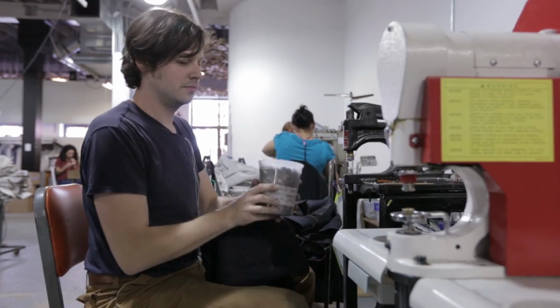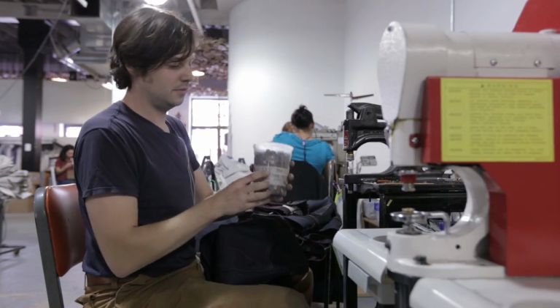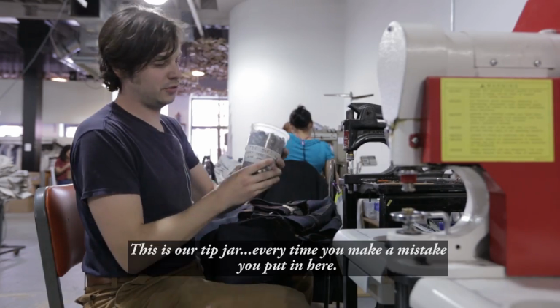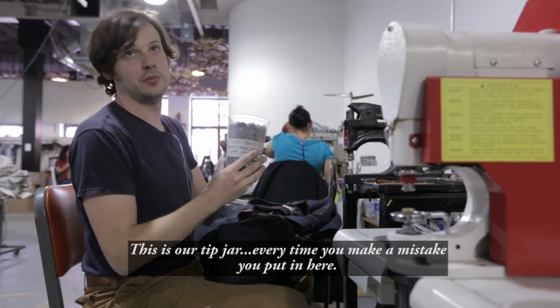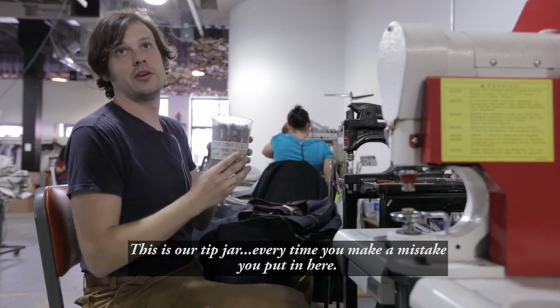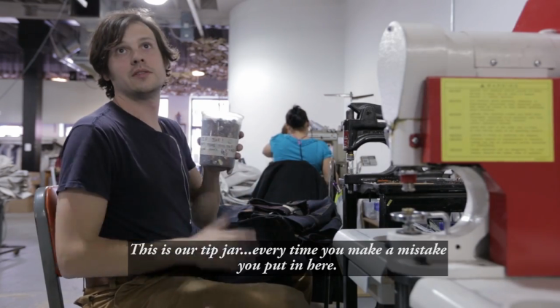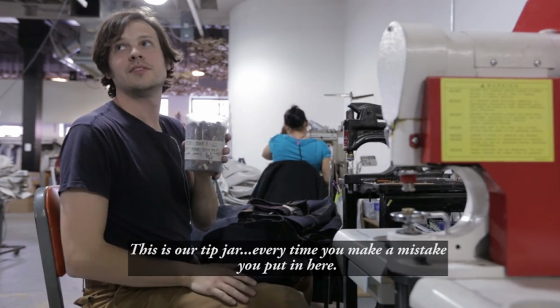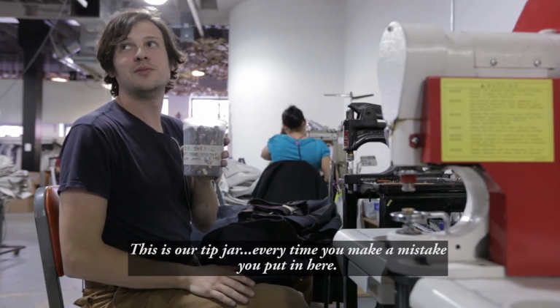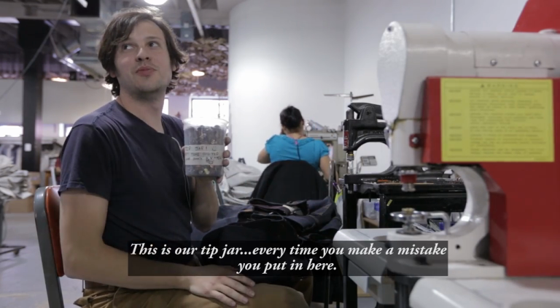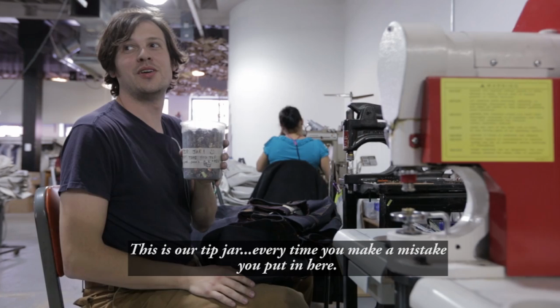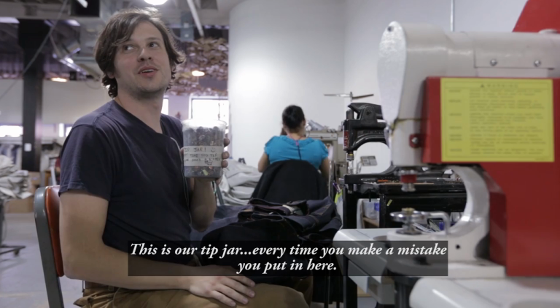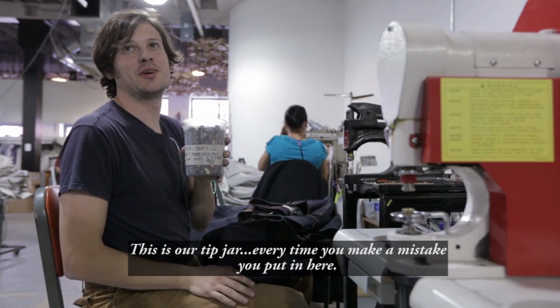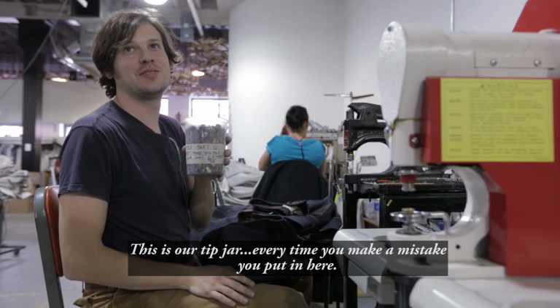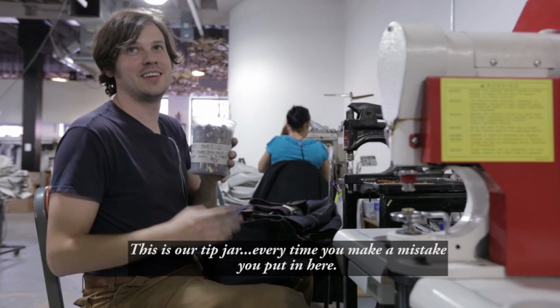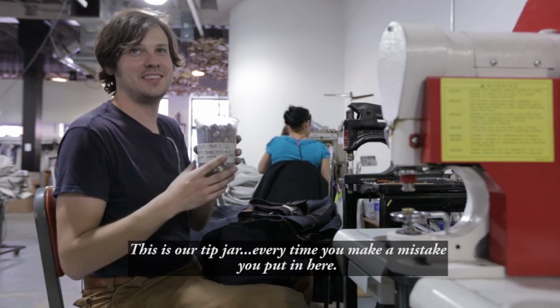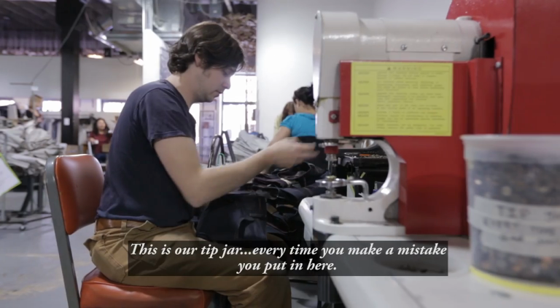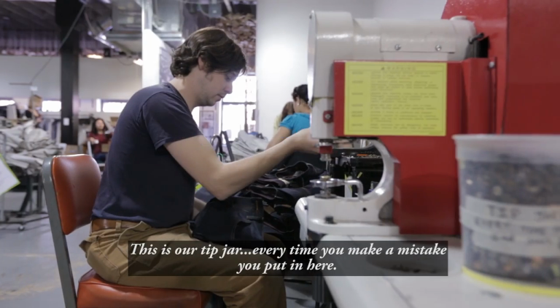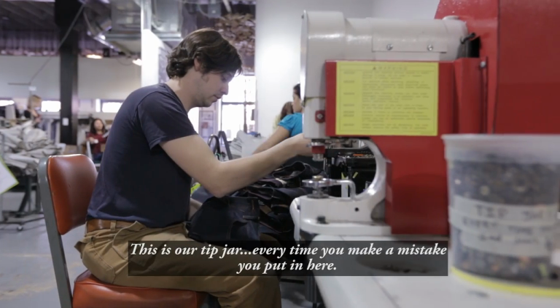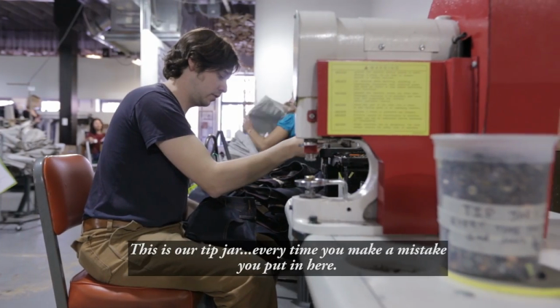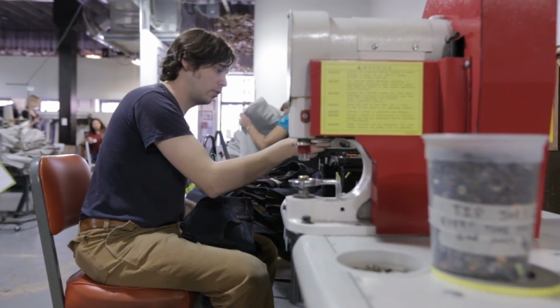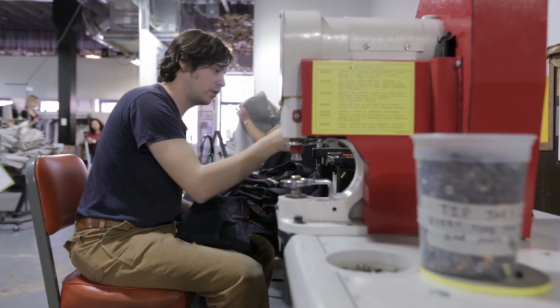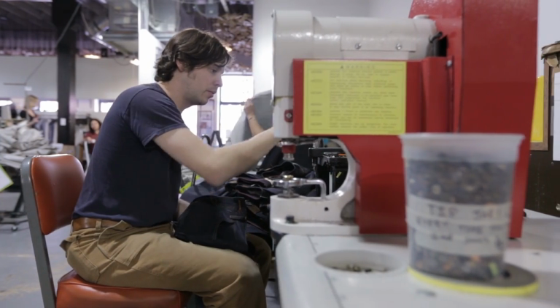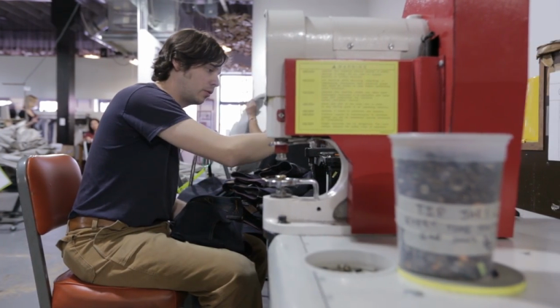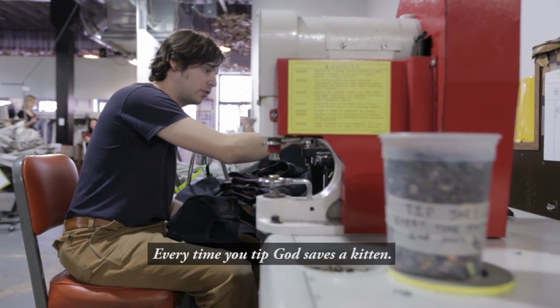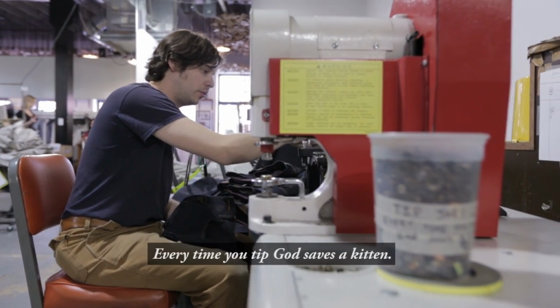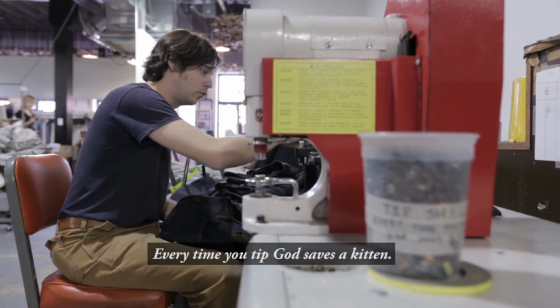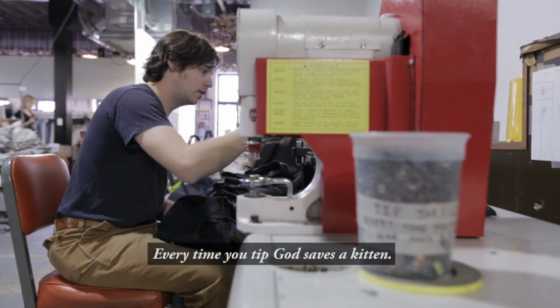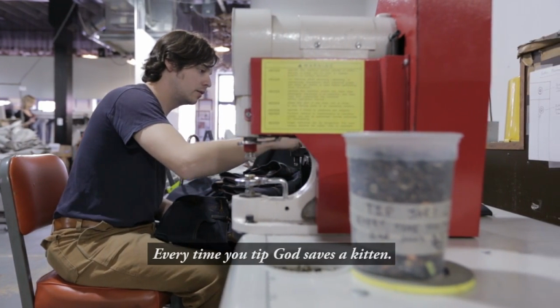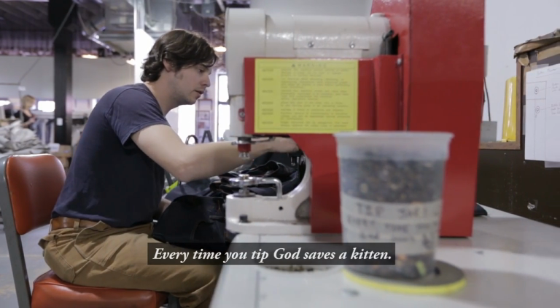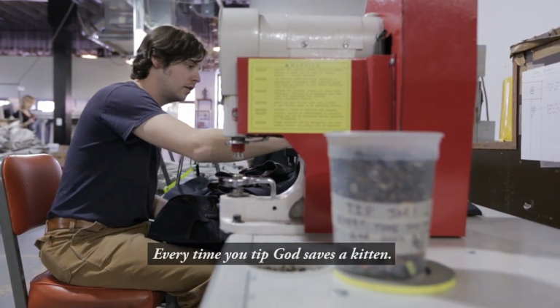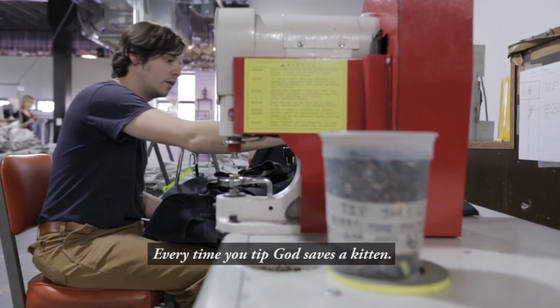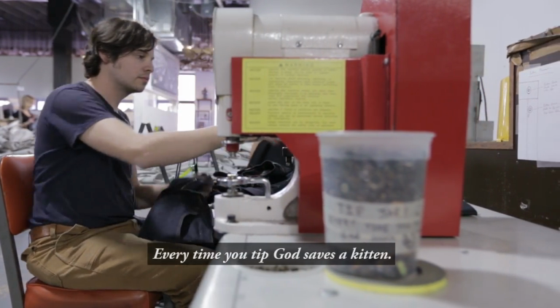This is our tip jar. Every time you make a mistake, we put it in here. Every time you tip, God saves a kitten.